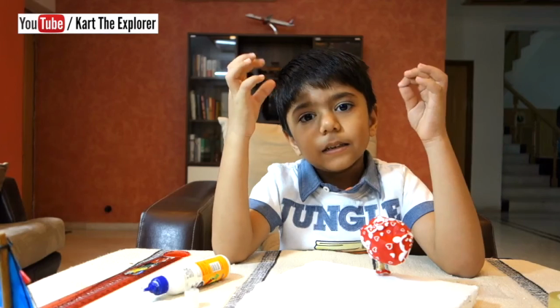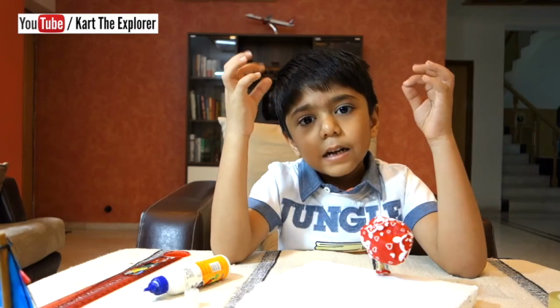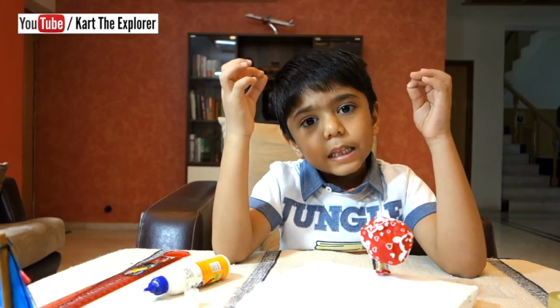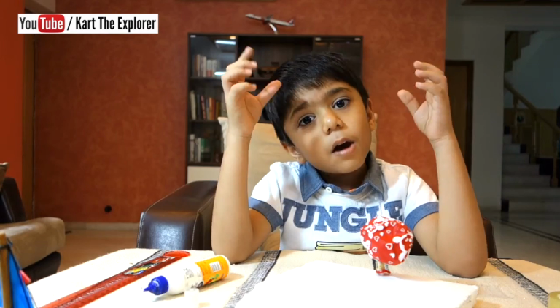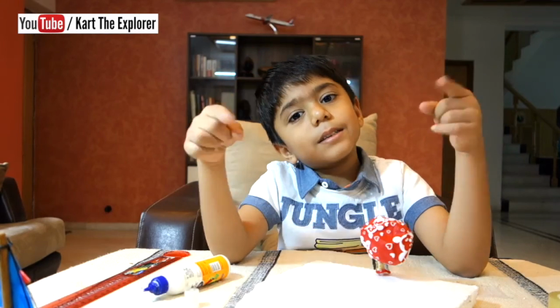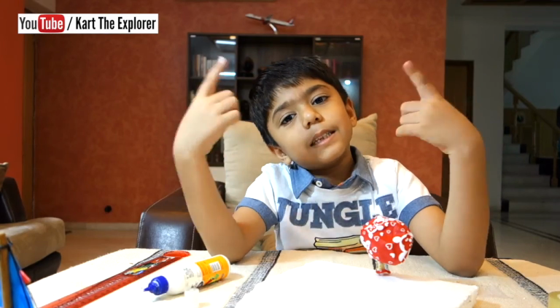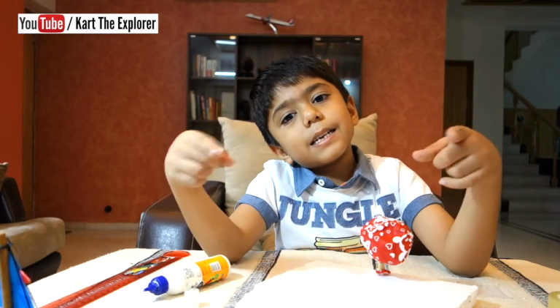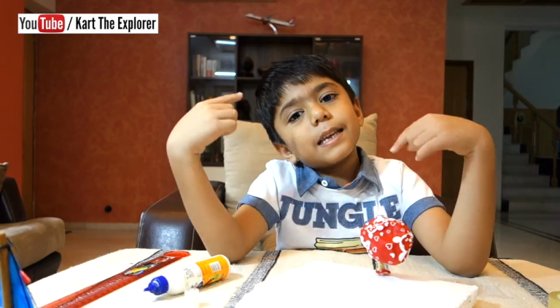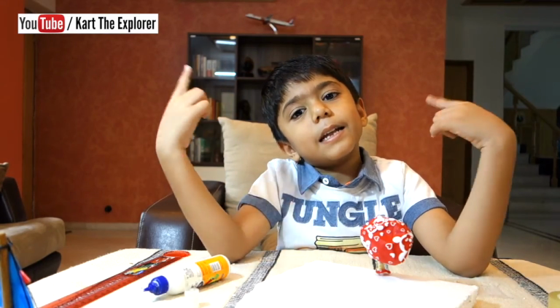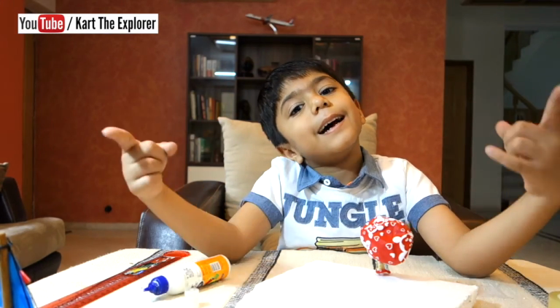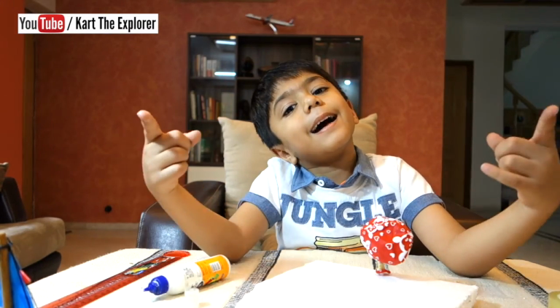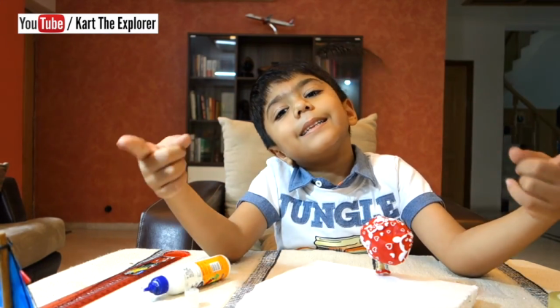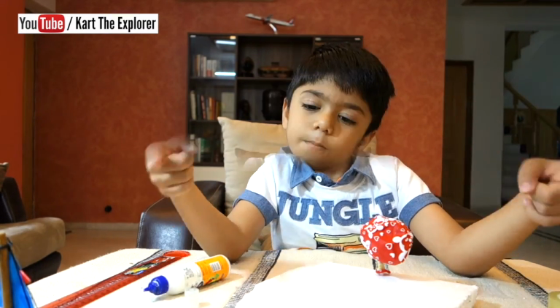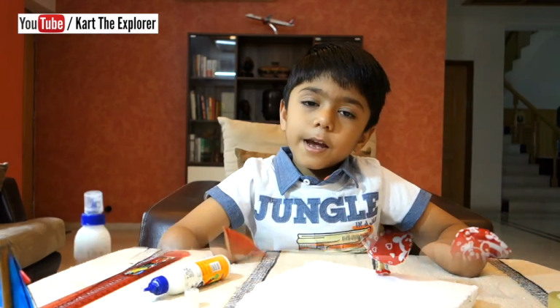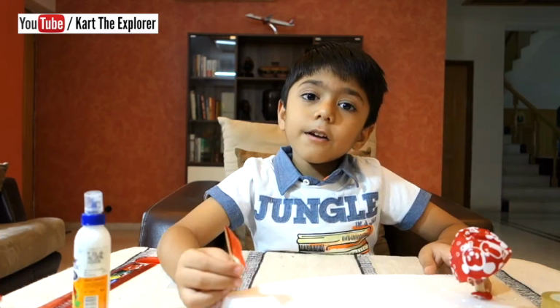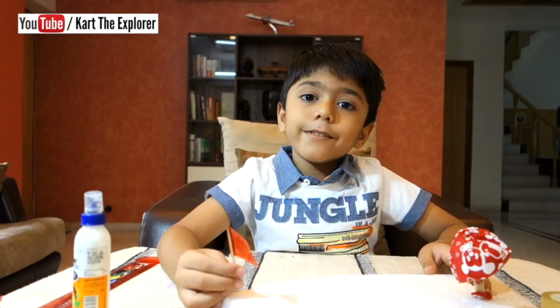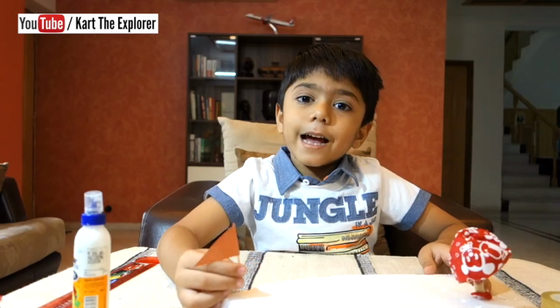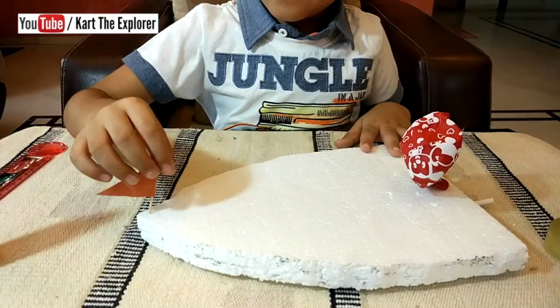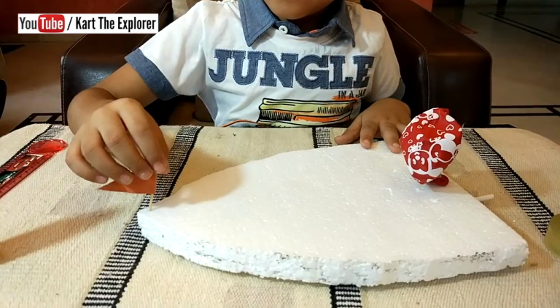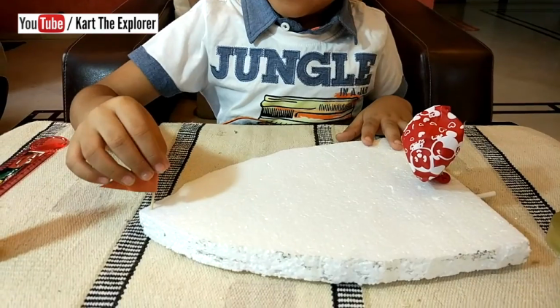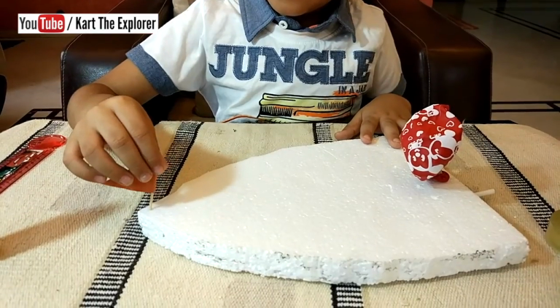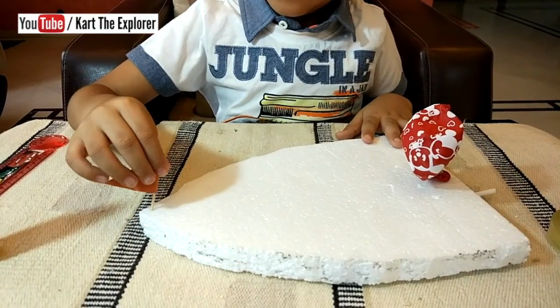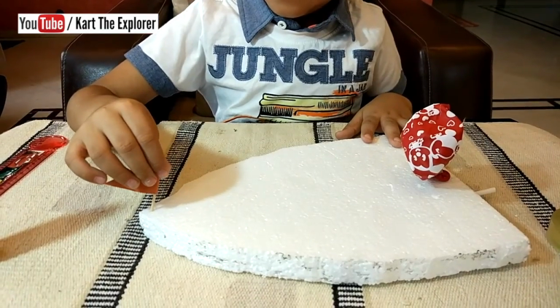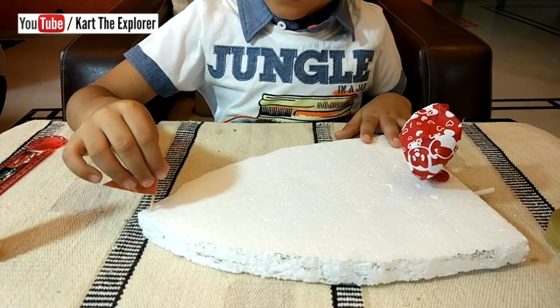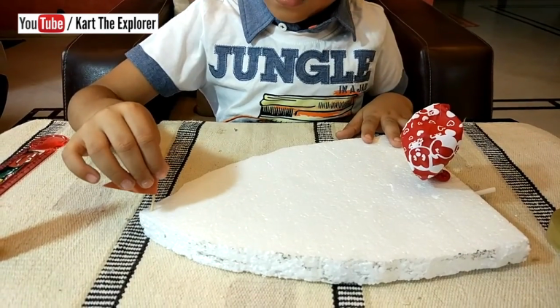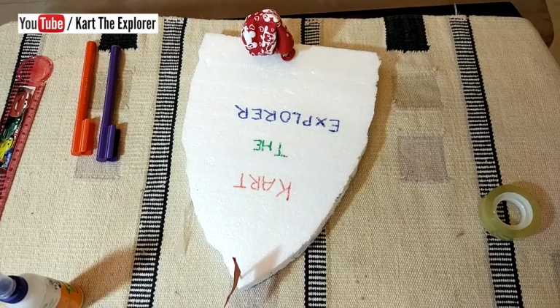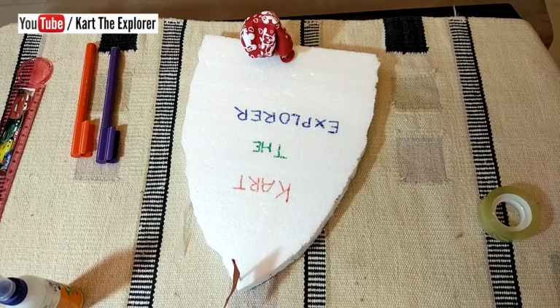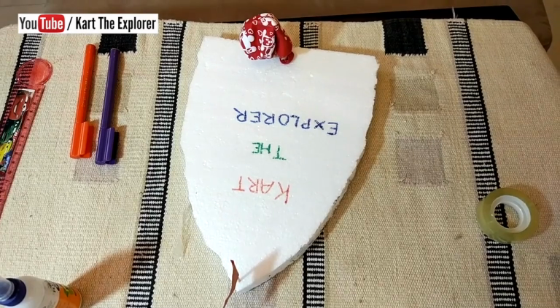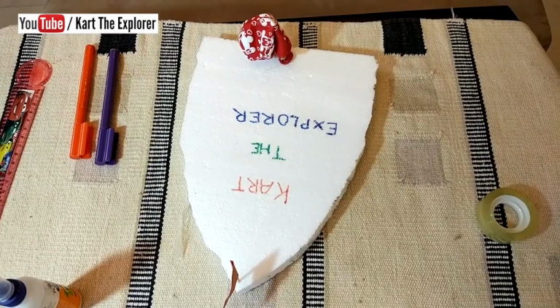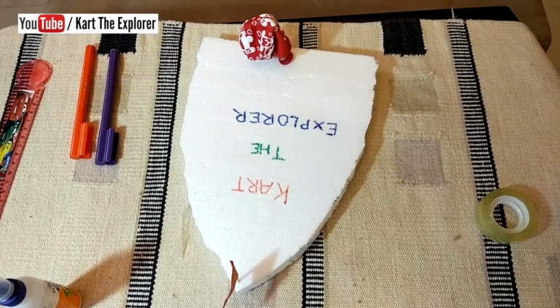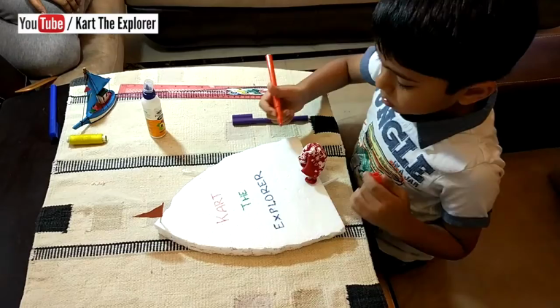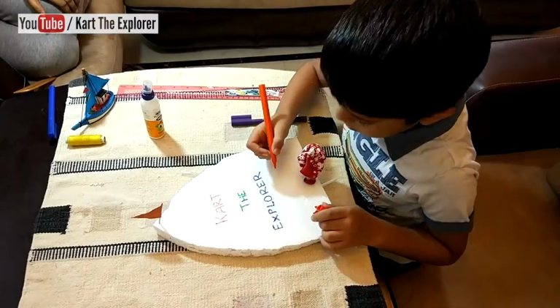Now it's nice and done. Make a flag with a toothpick and decorate your boat.